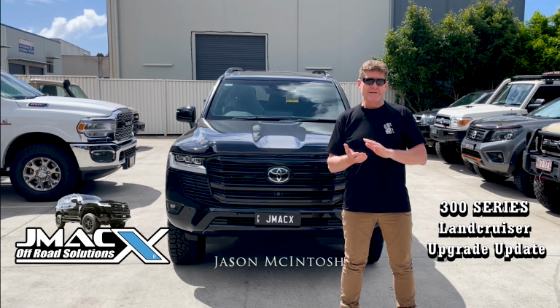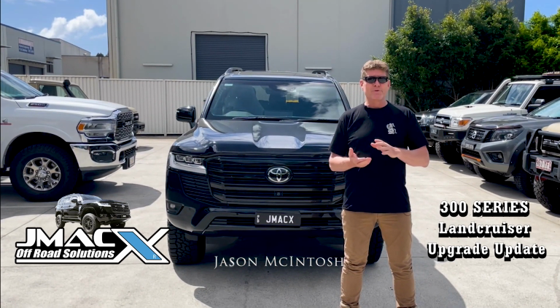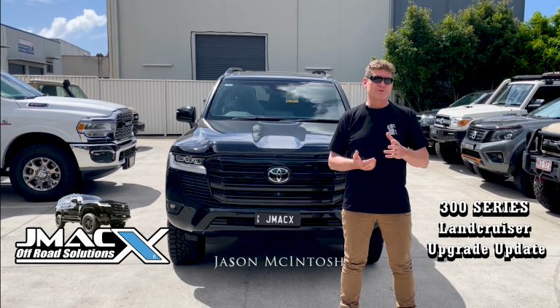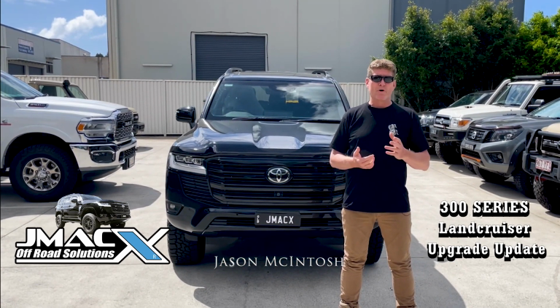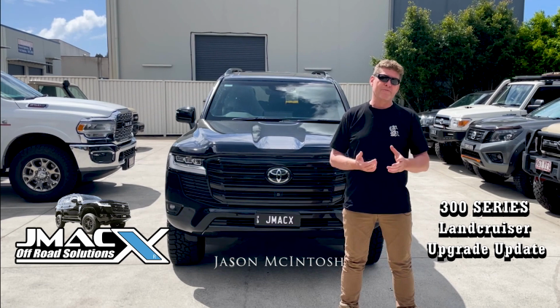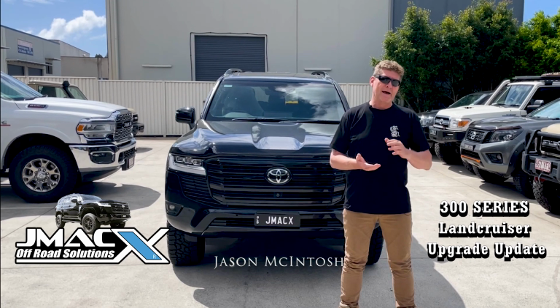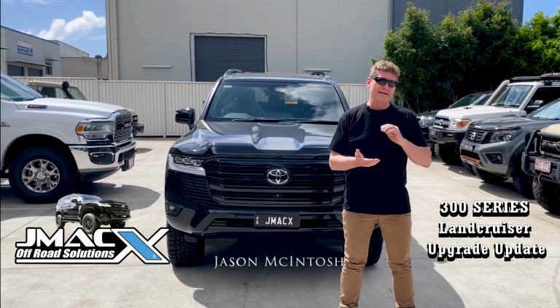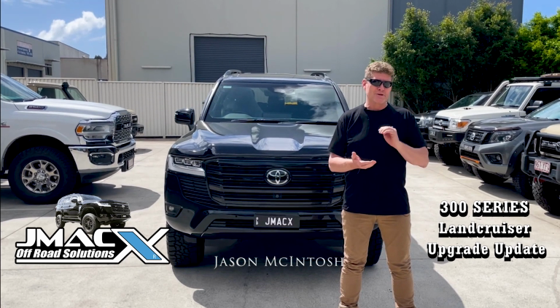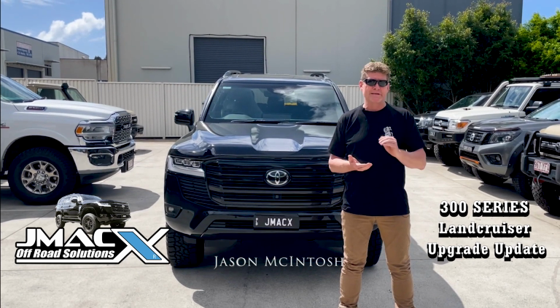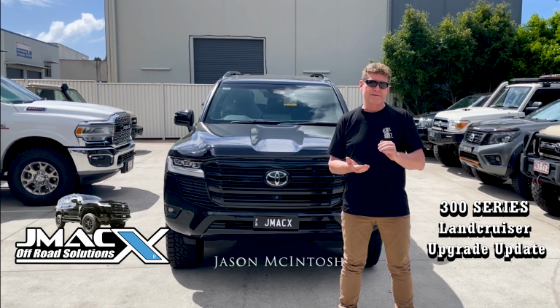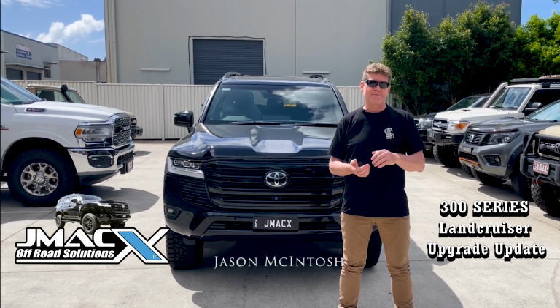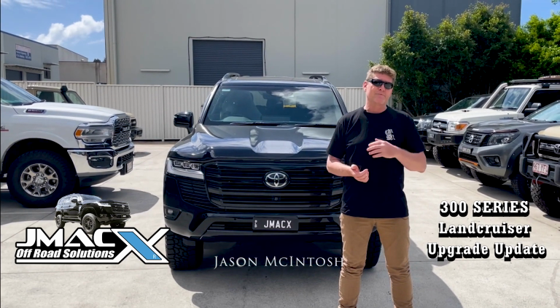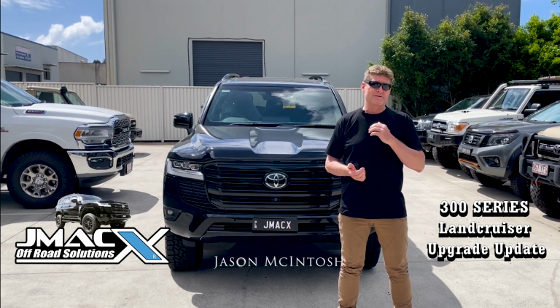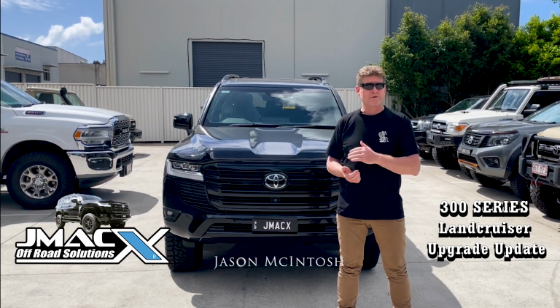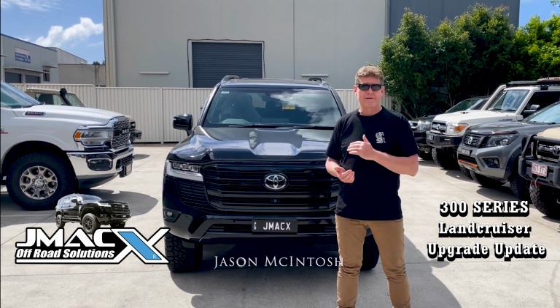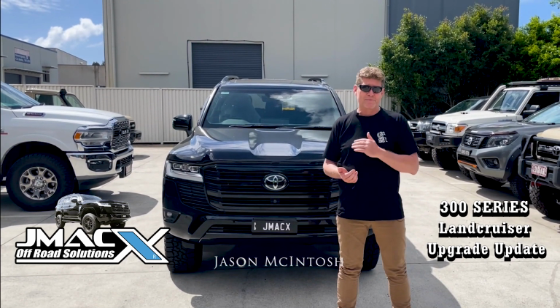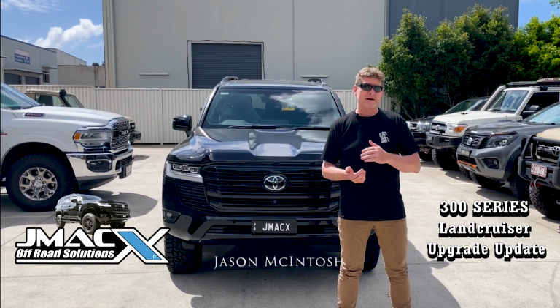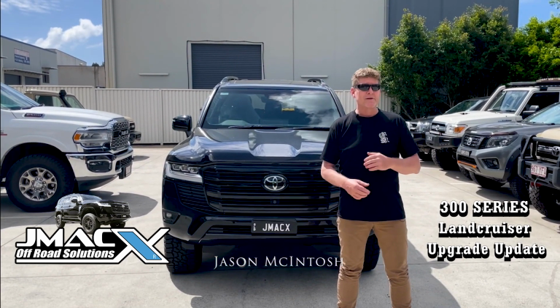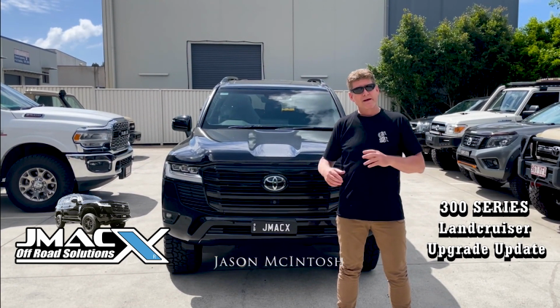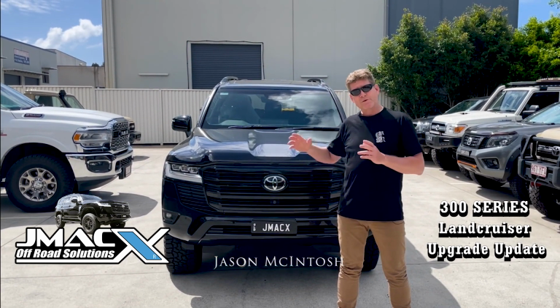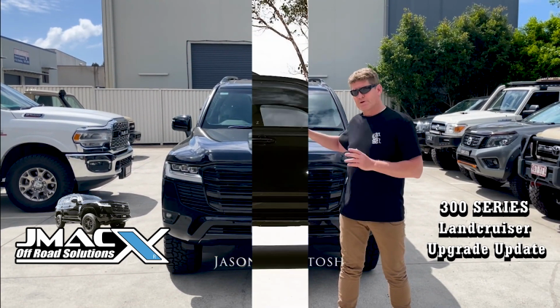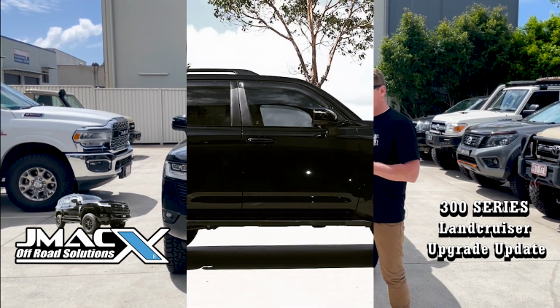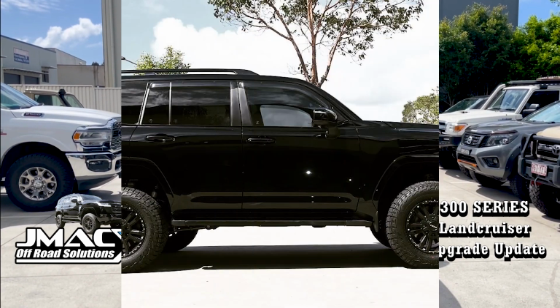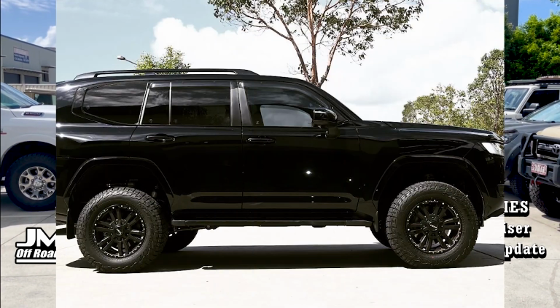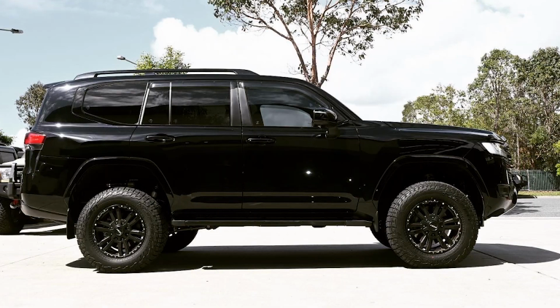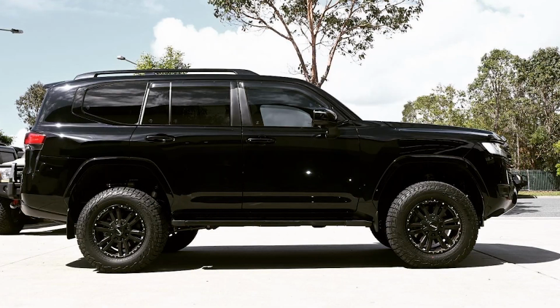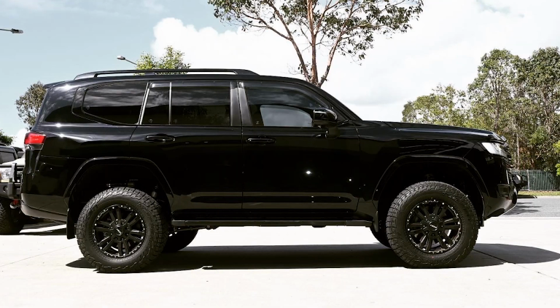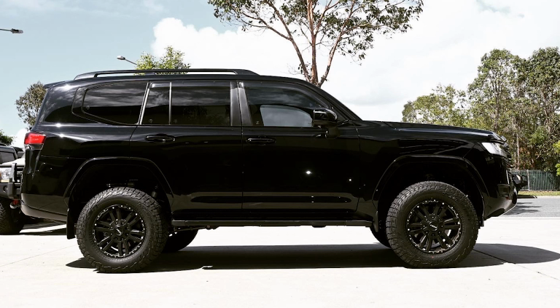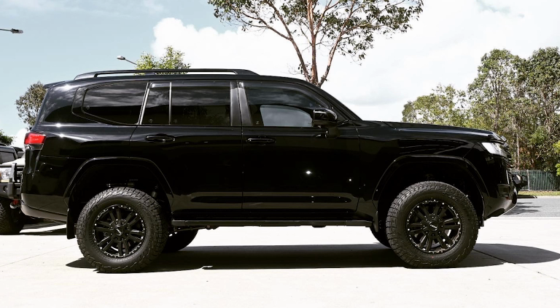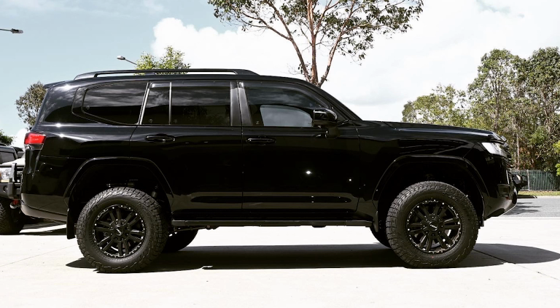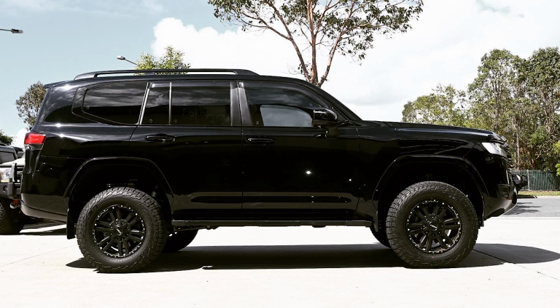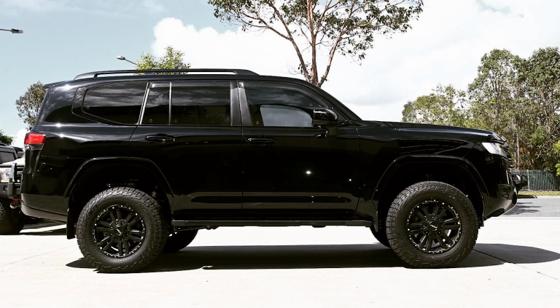We also offer a 2-inch lift front with a zero lift rear, and we'll do an image of this car to show you — that's what this one has.